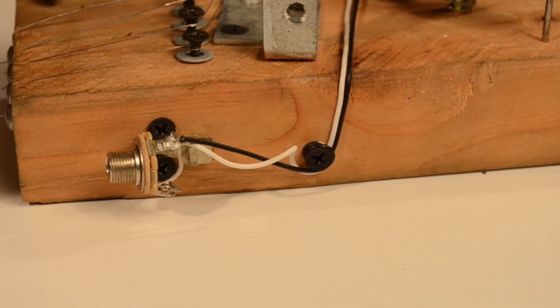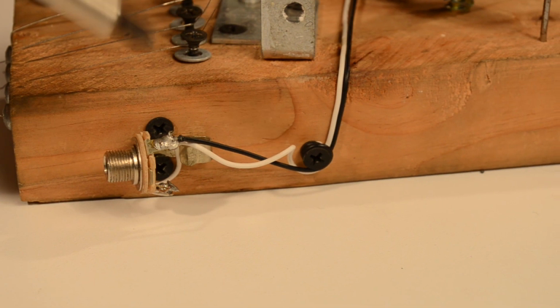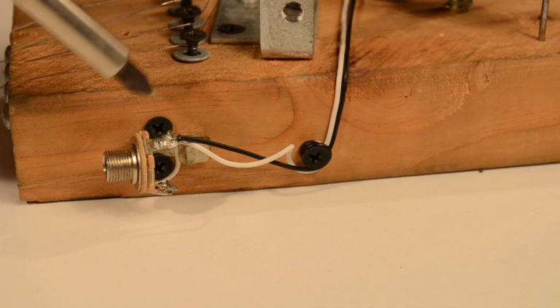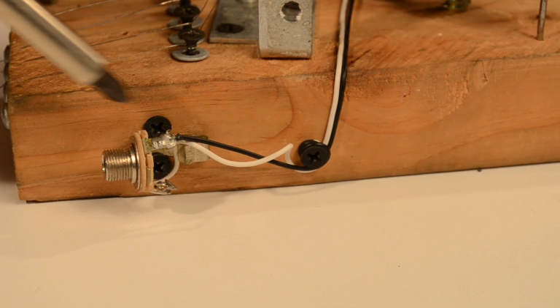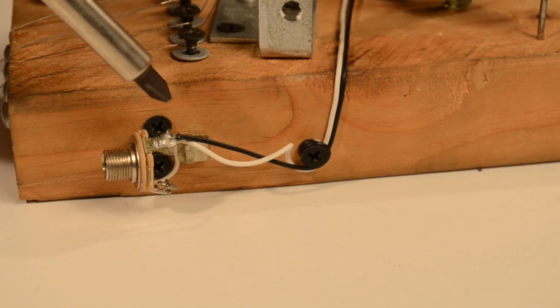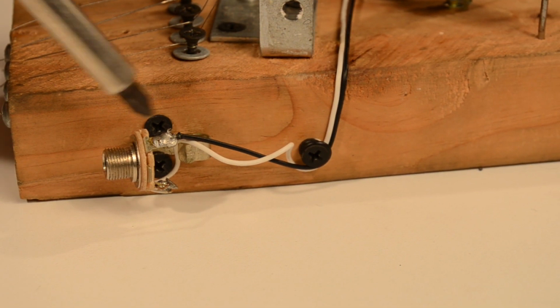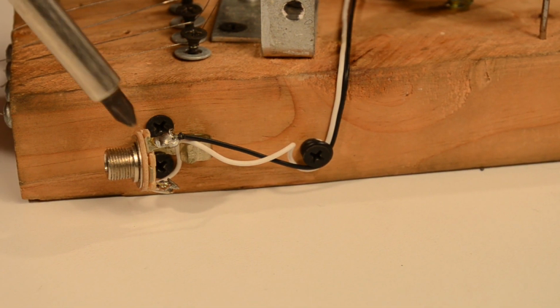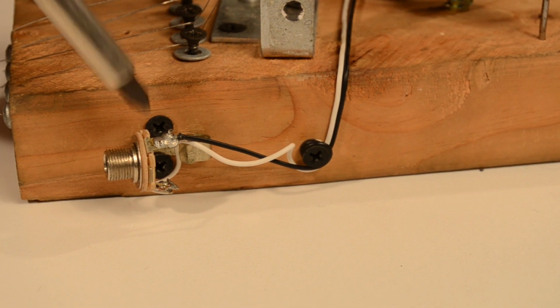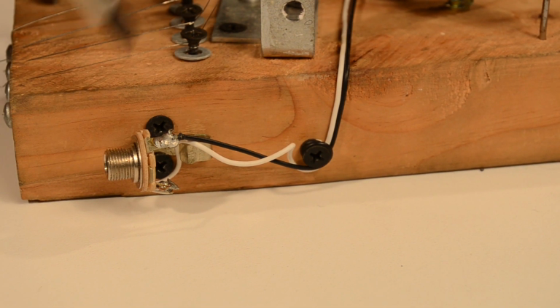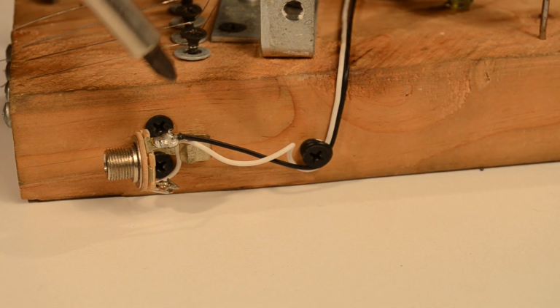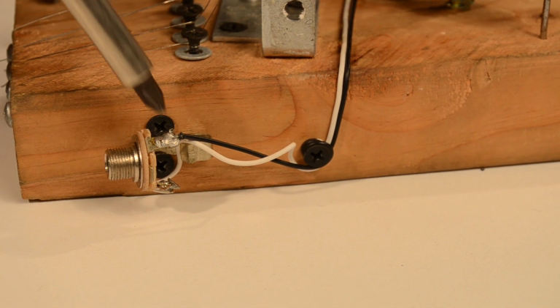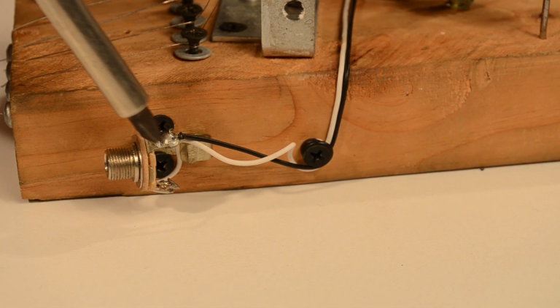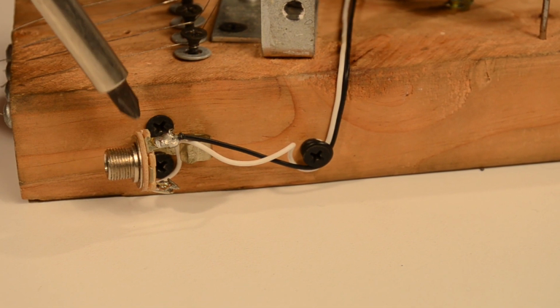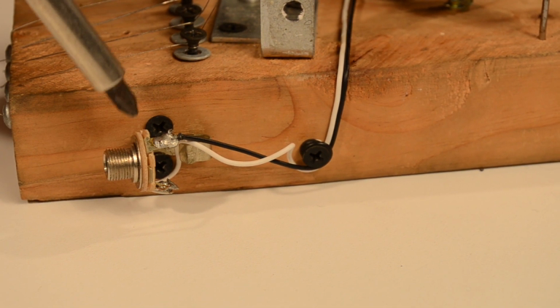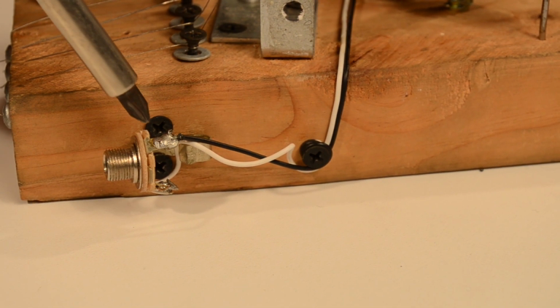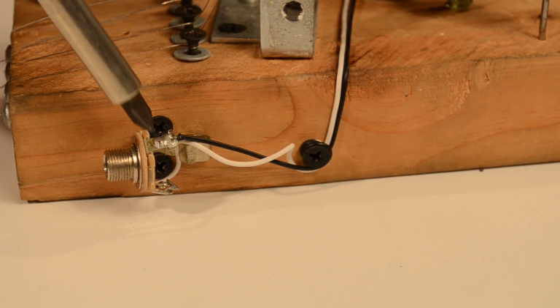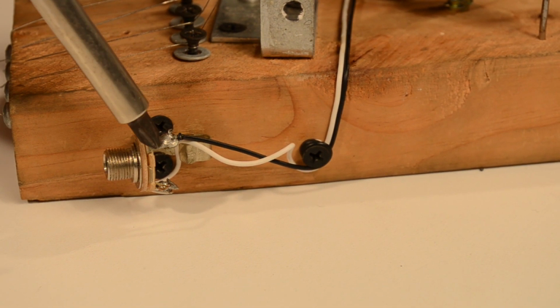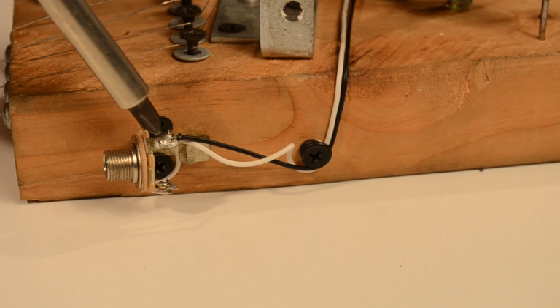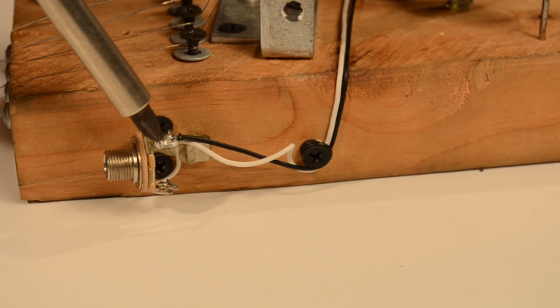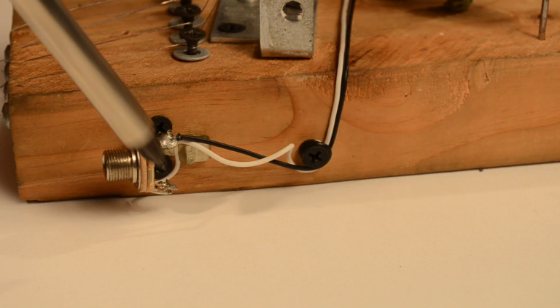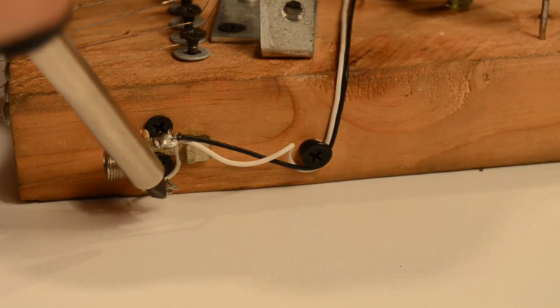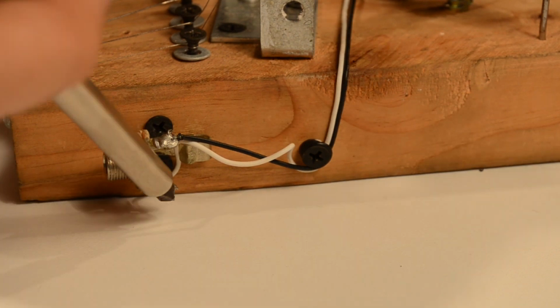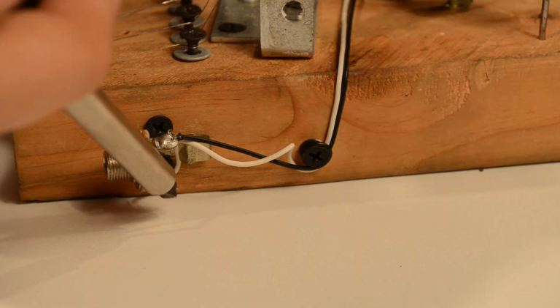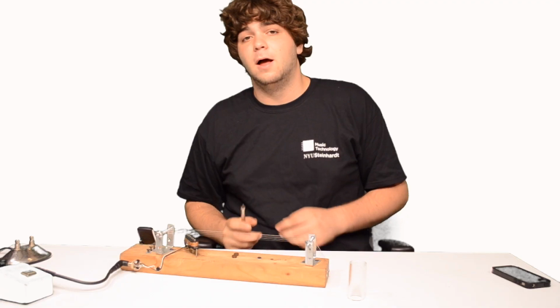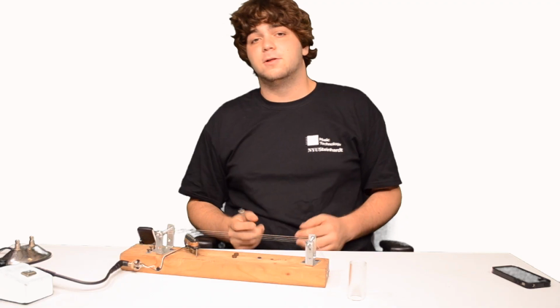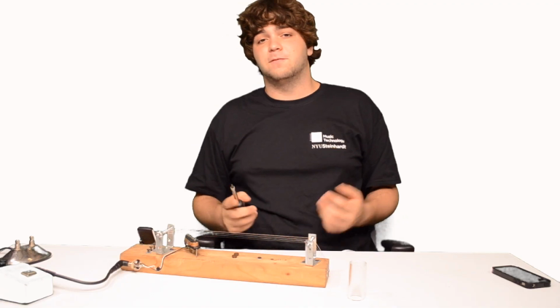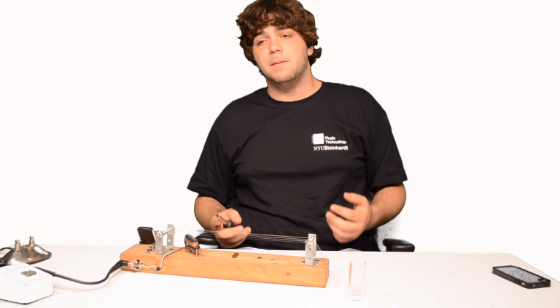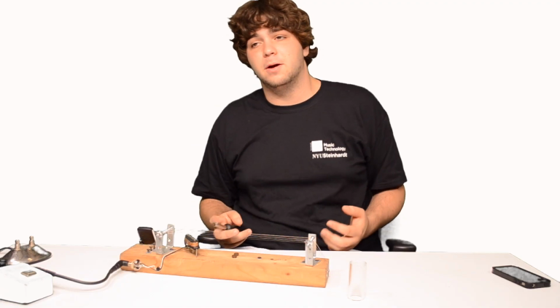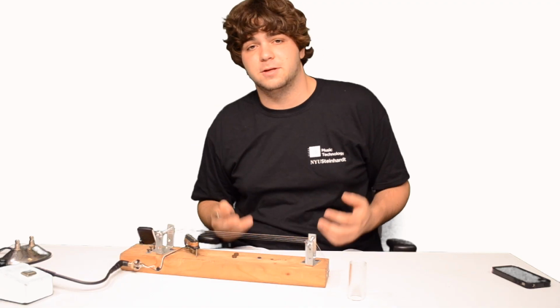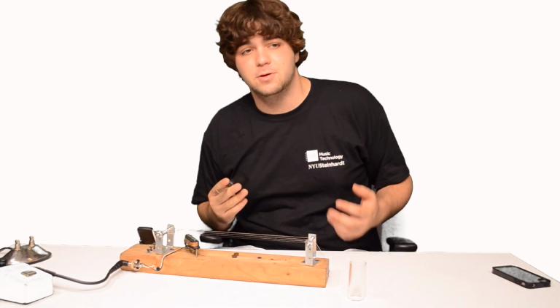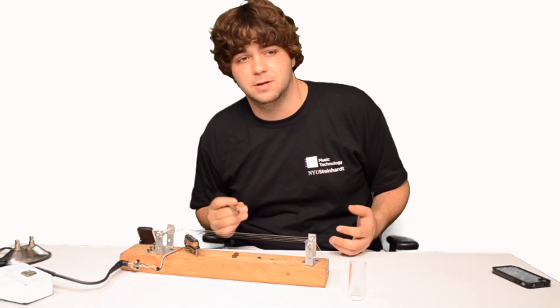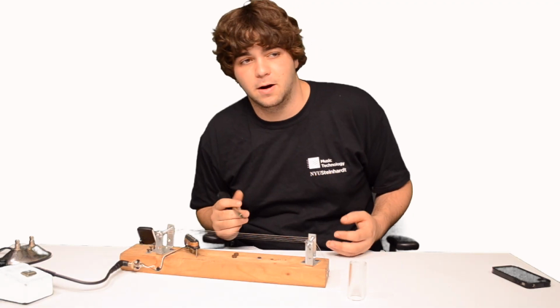Most pickups will have two output leads — one carrying your signal and one carrying your ground. I soldered those leads to the correct points on the quarter-inch output jack.